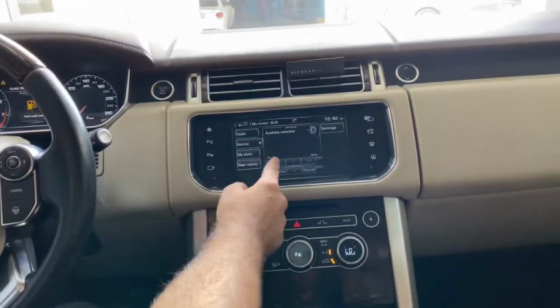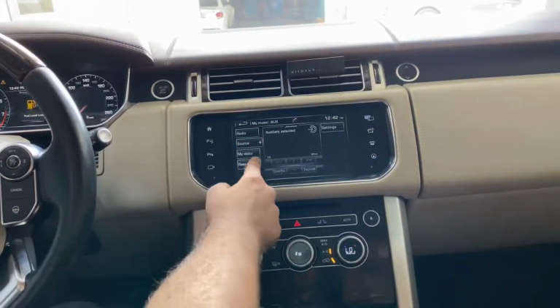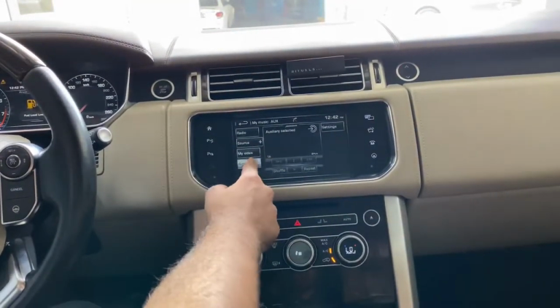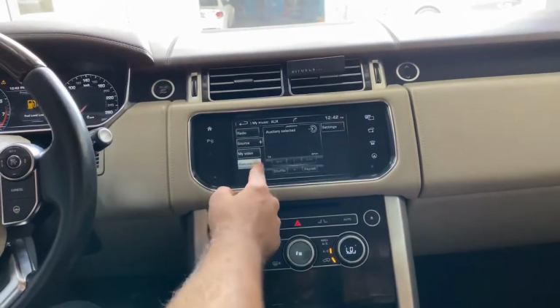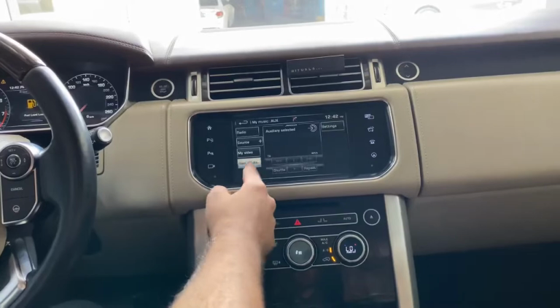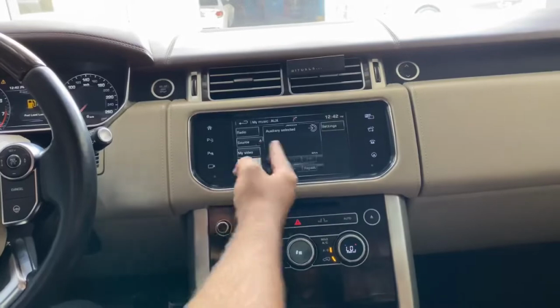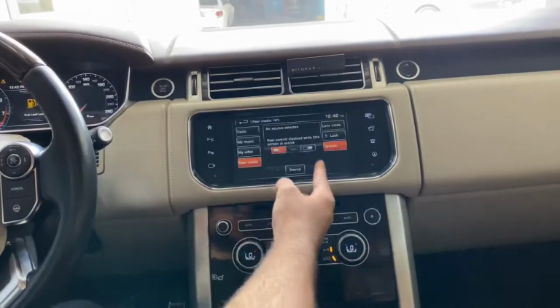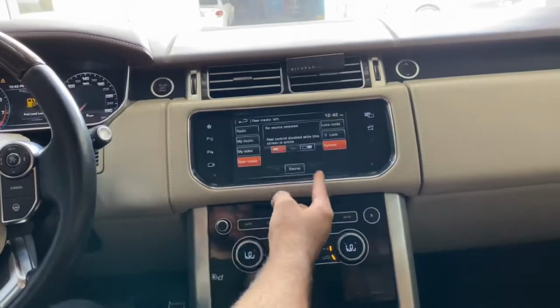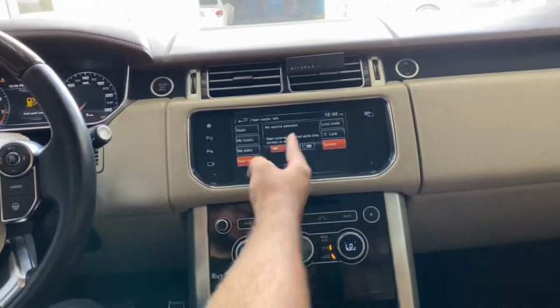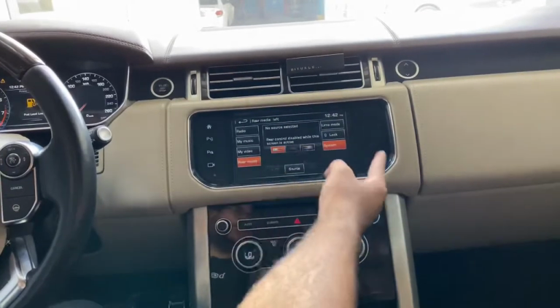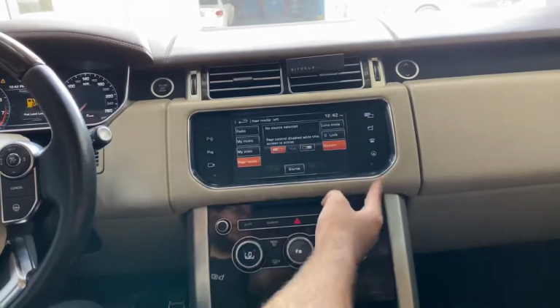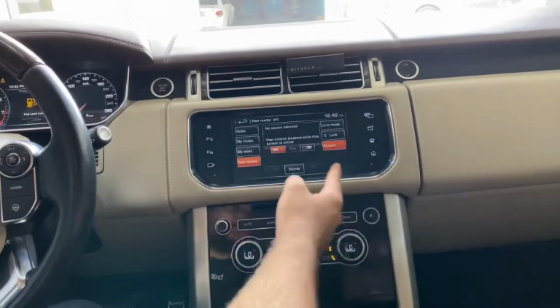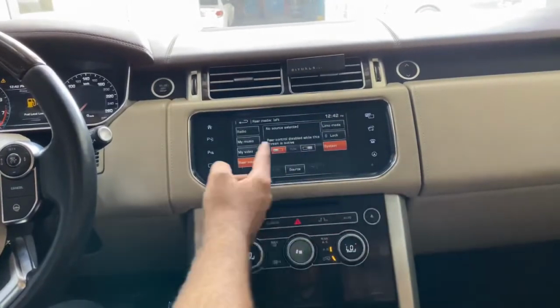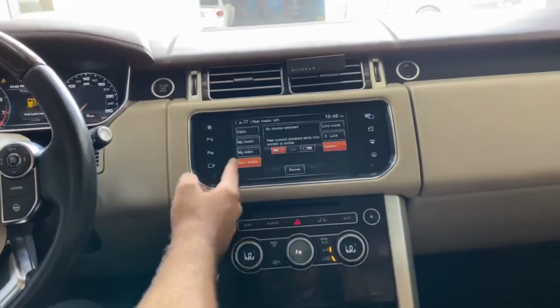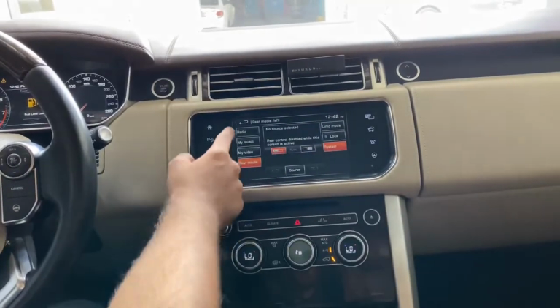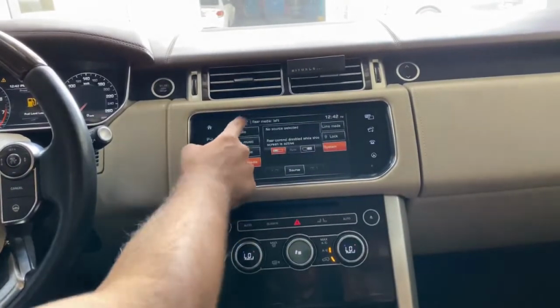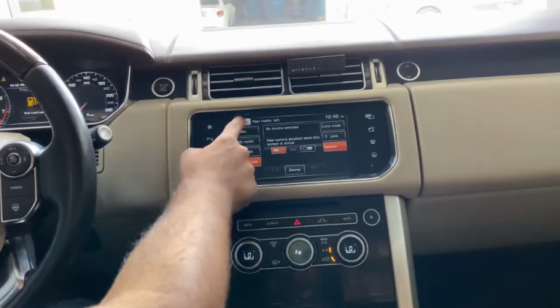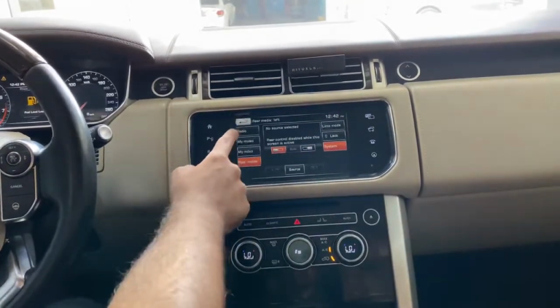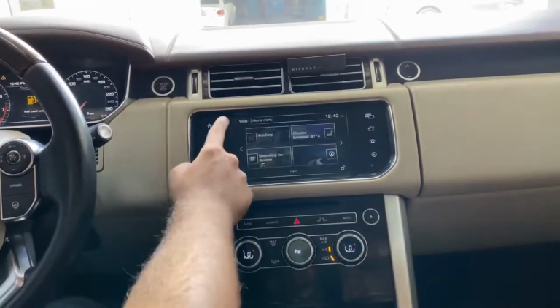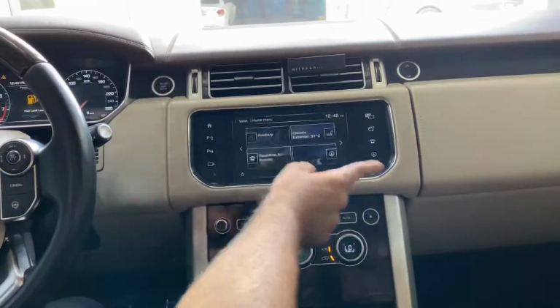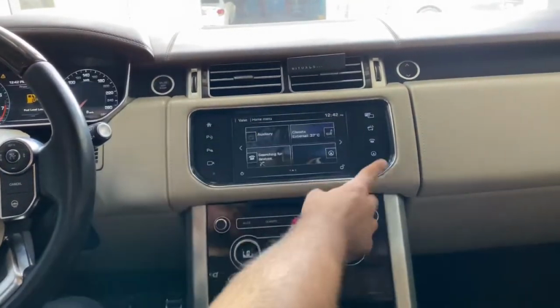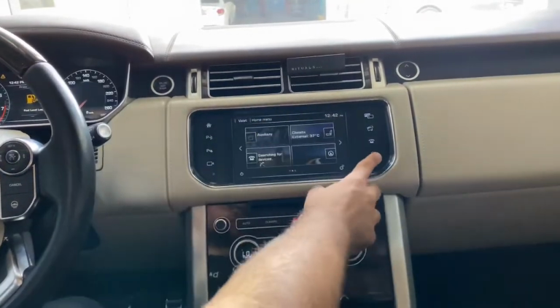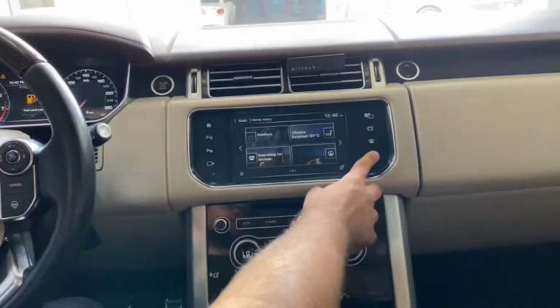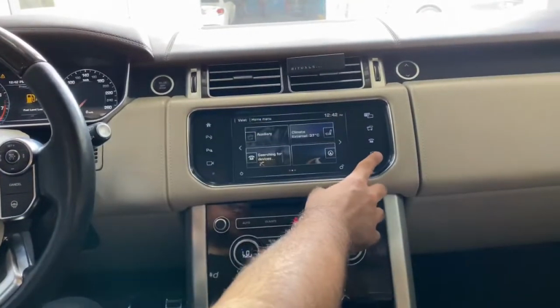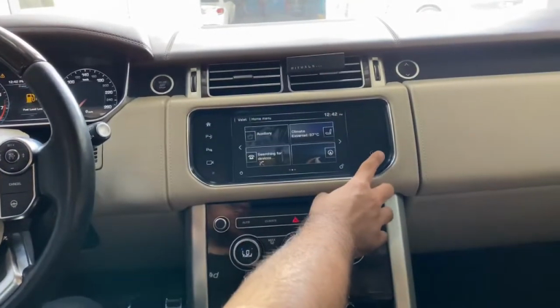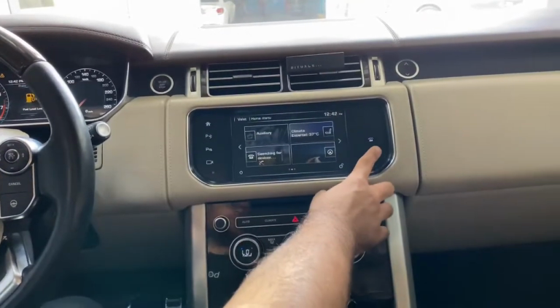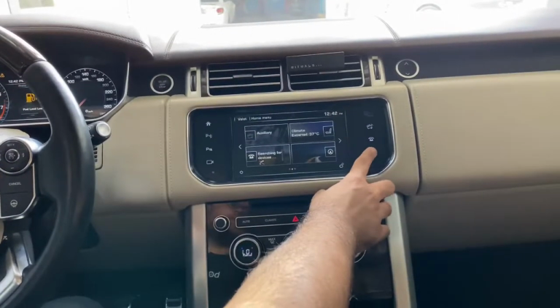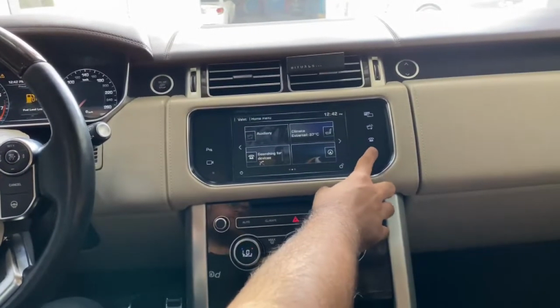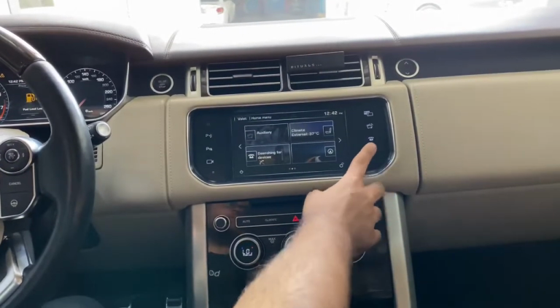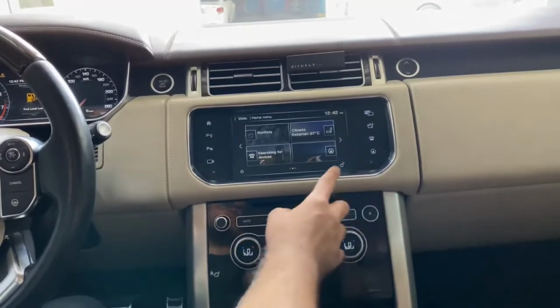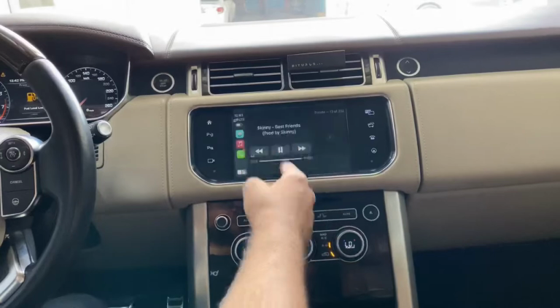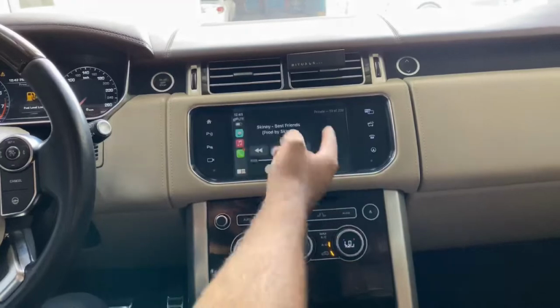If you want to control the rear media, it's just like before — nothing will be changed. All original functions remain the same.